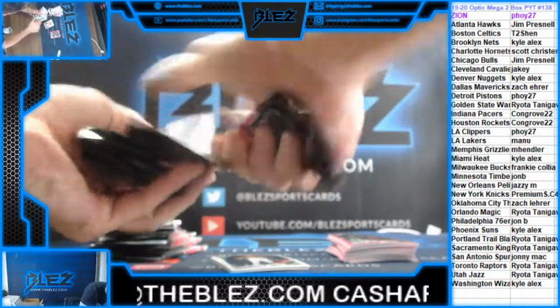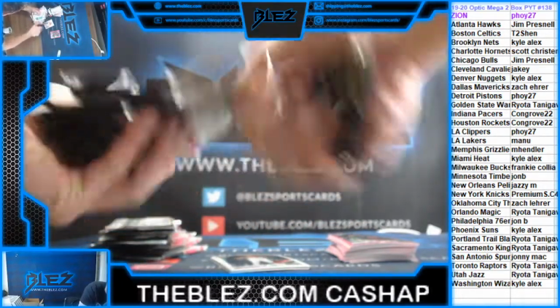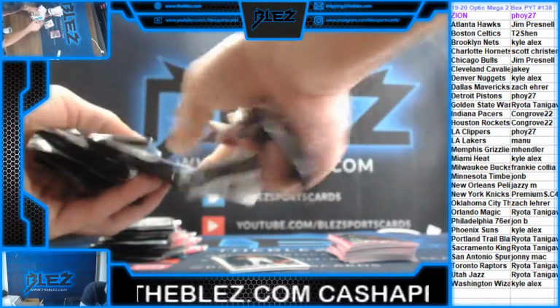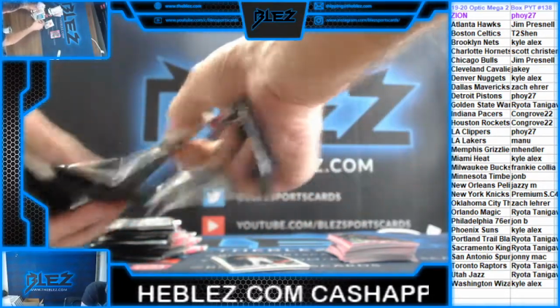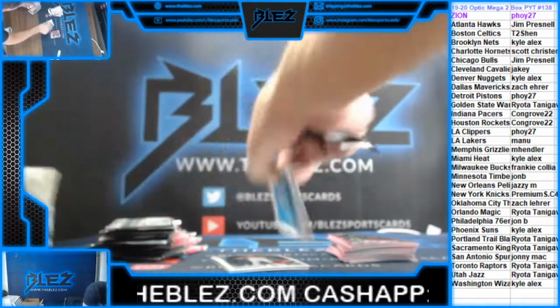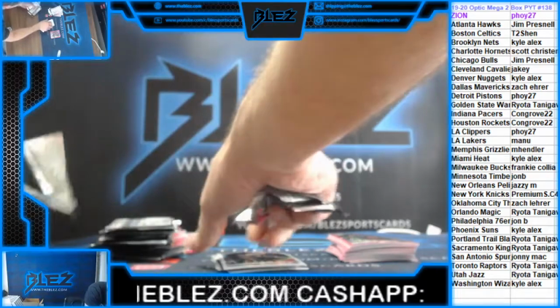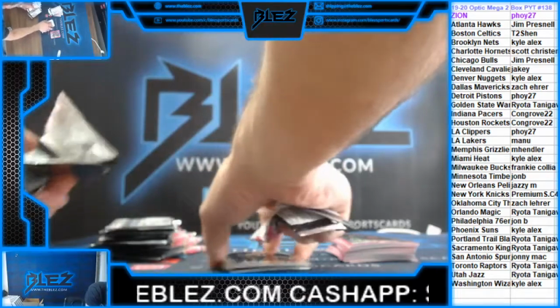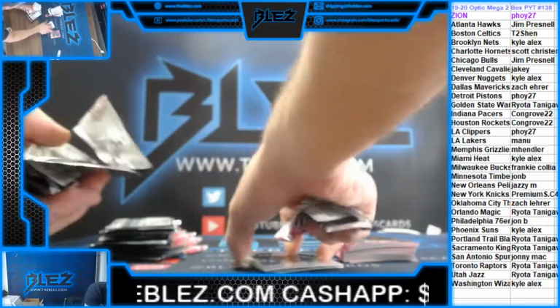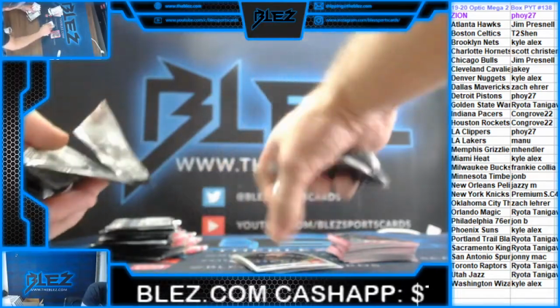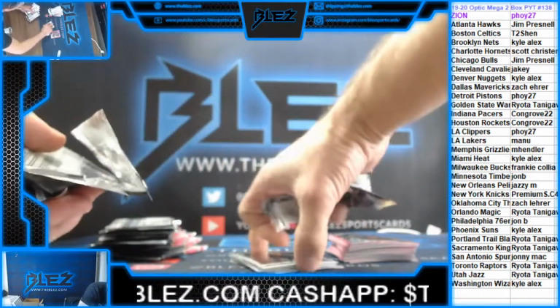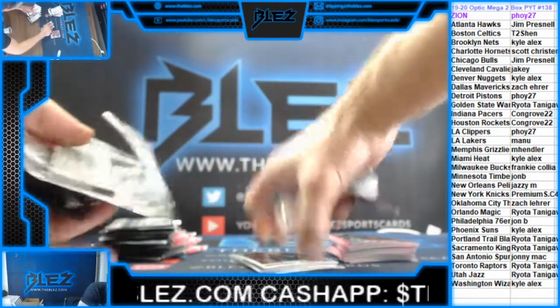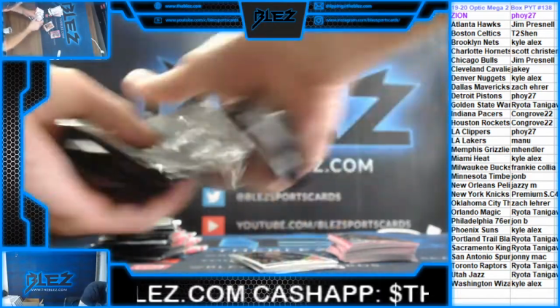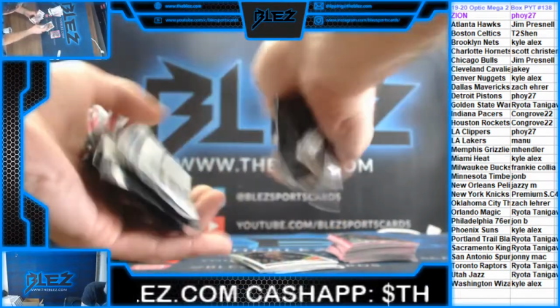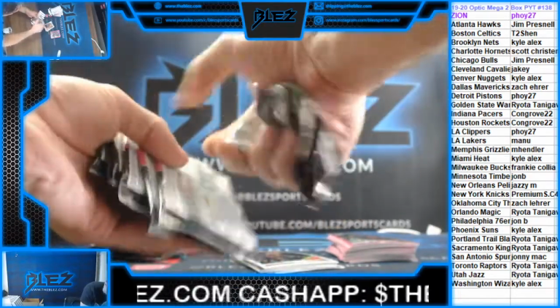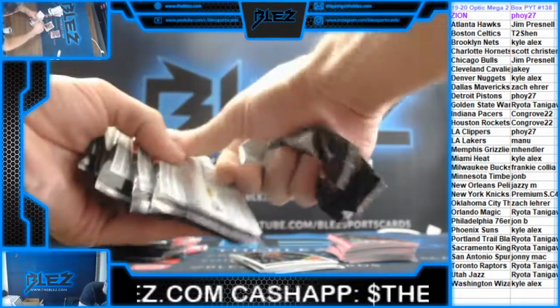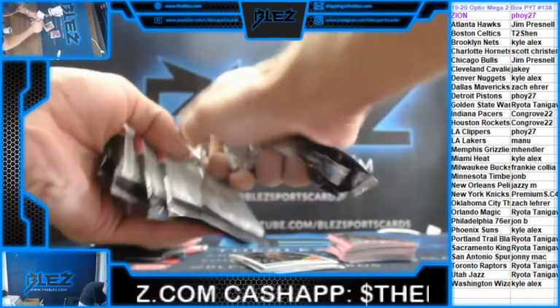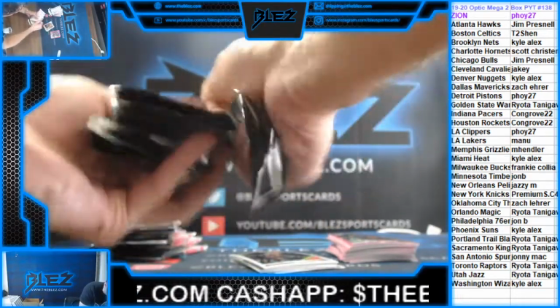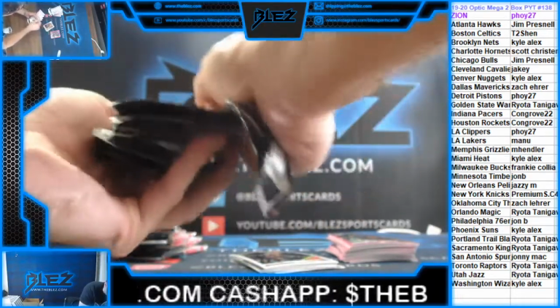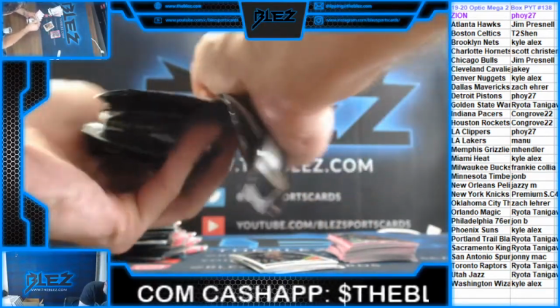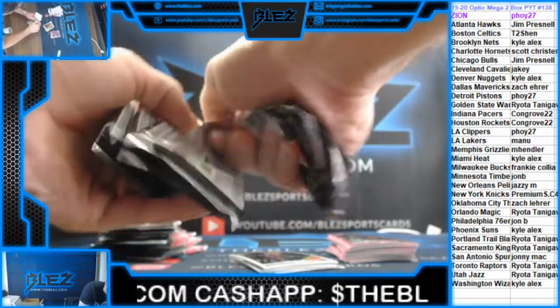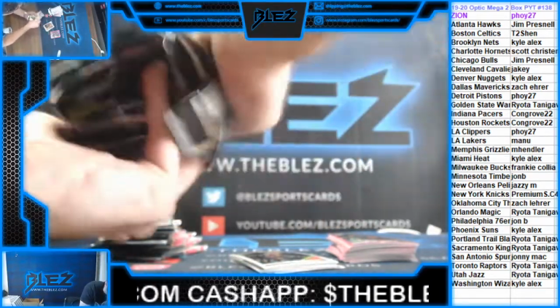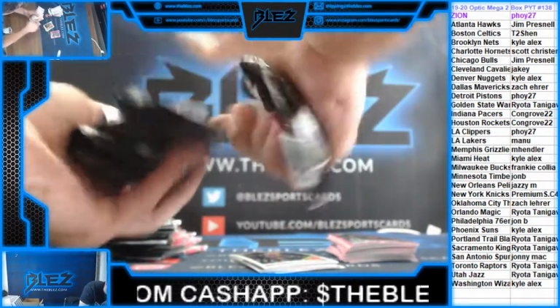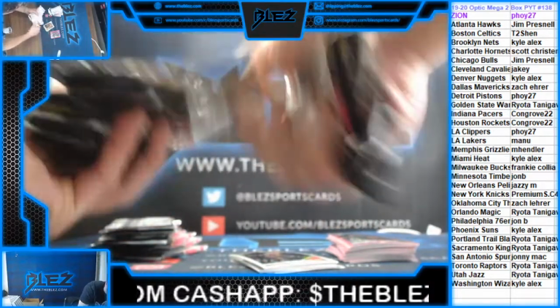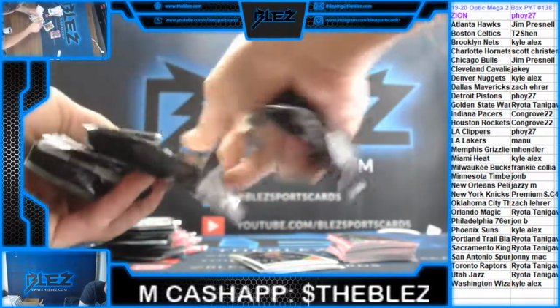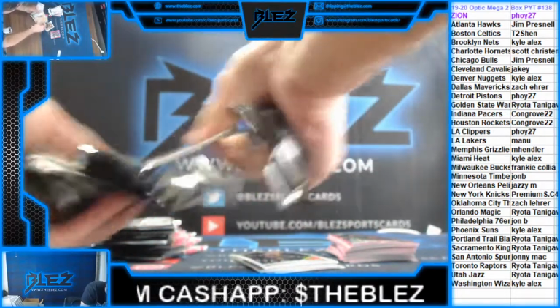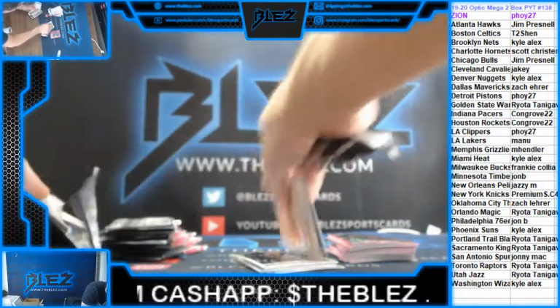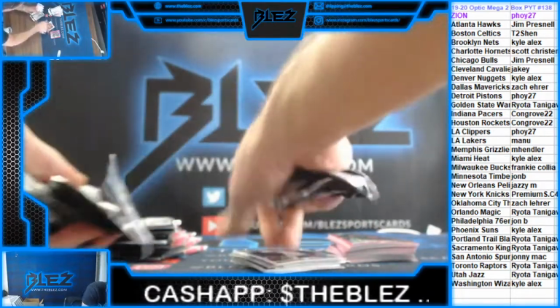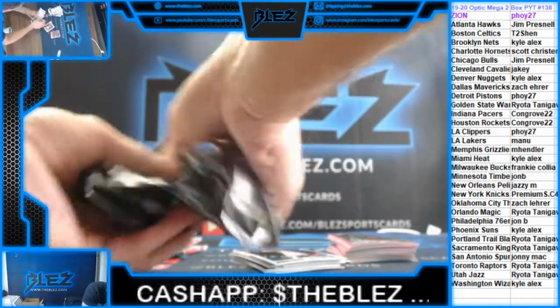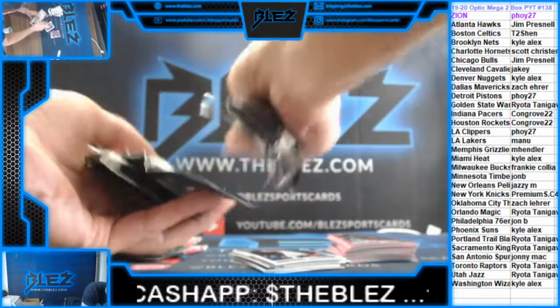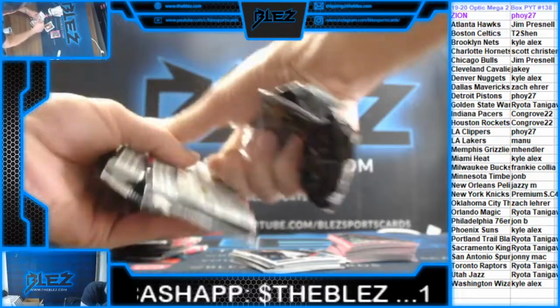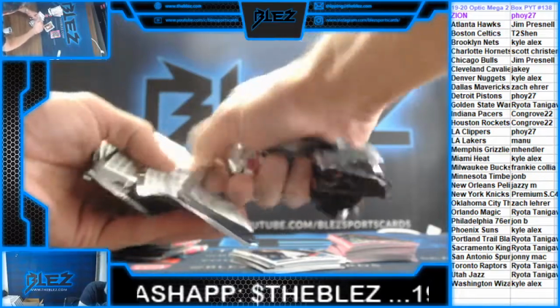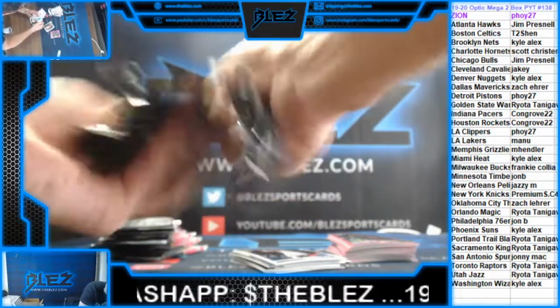All right, every card will ship. All cards you see in this break video are shipped to the owners.